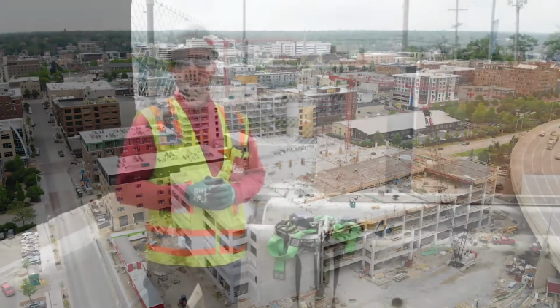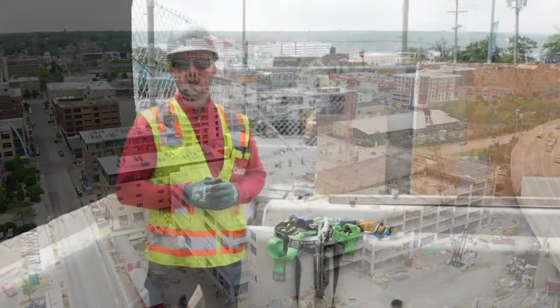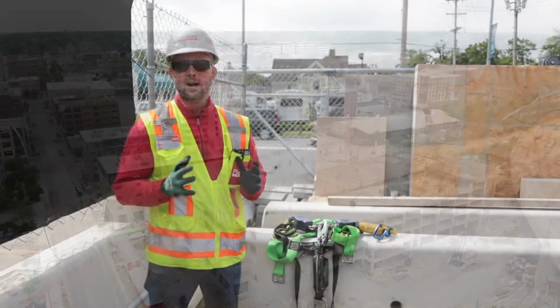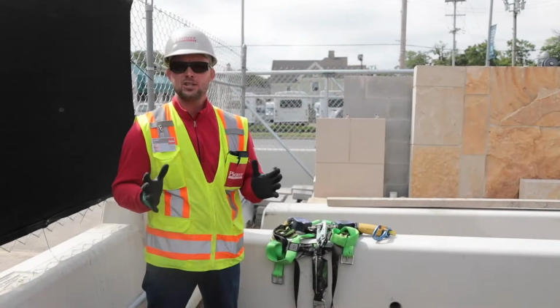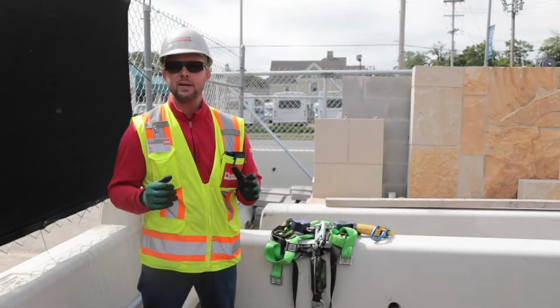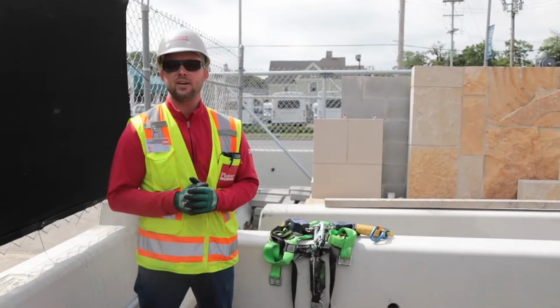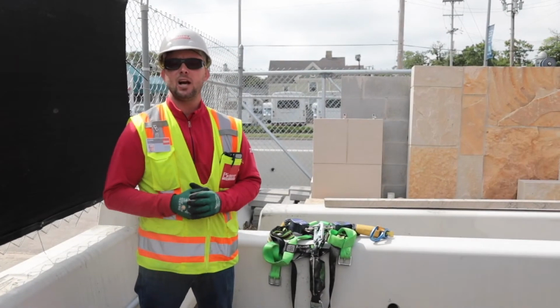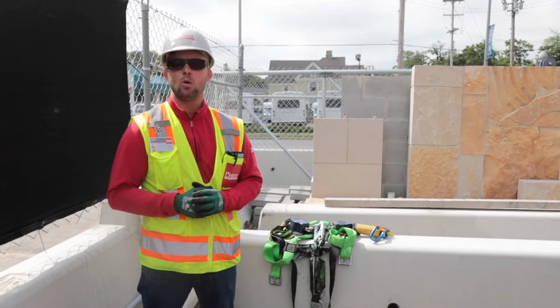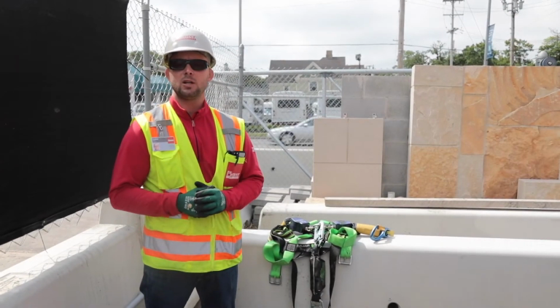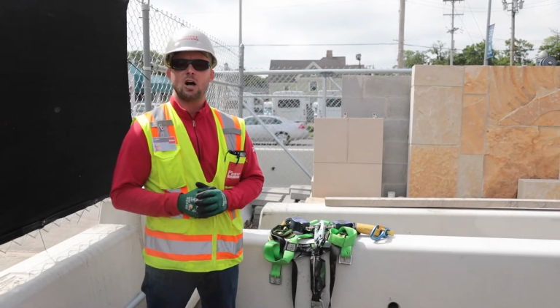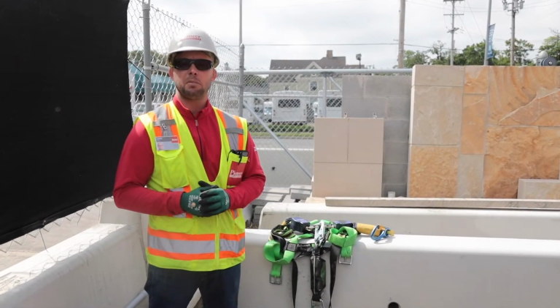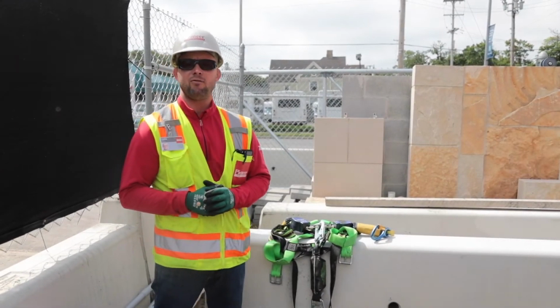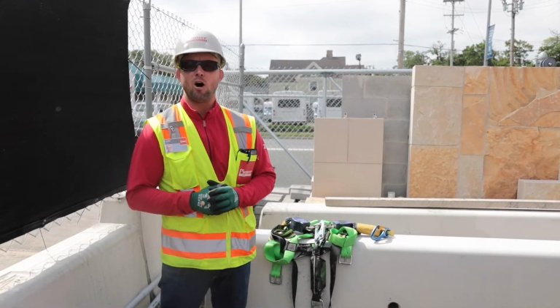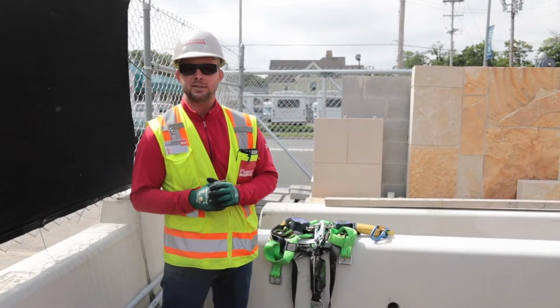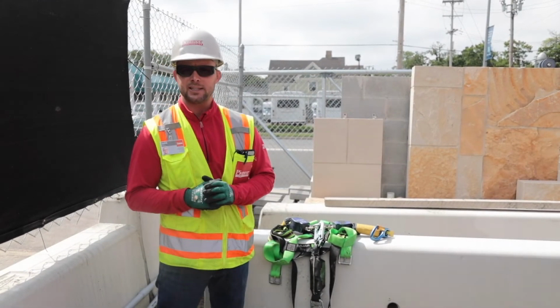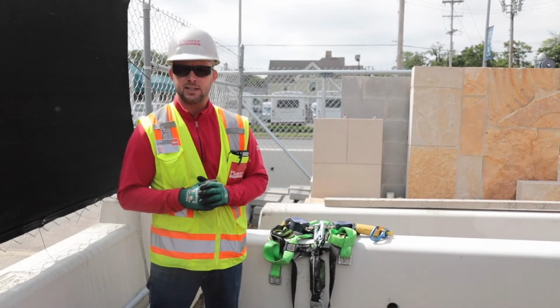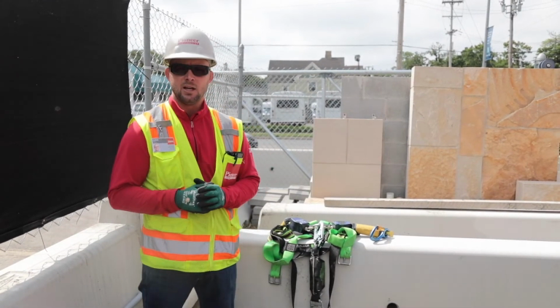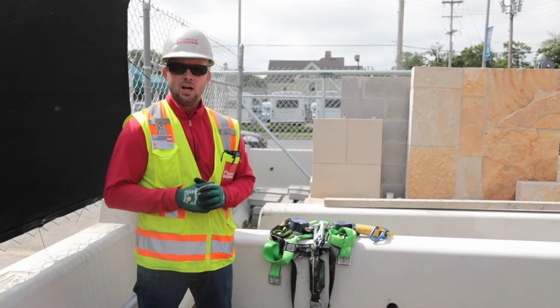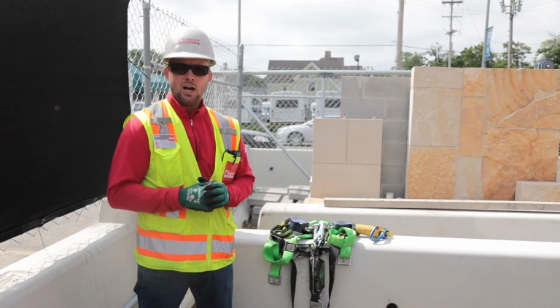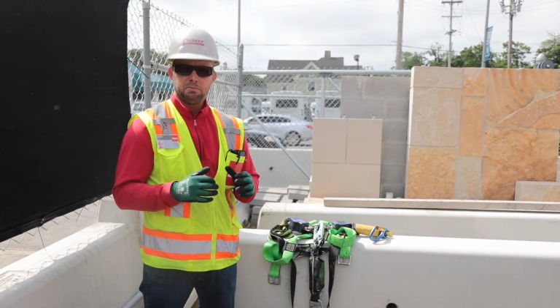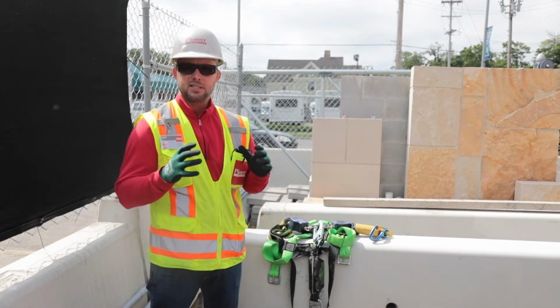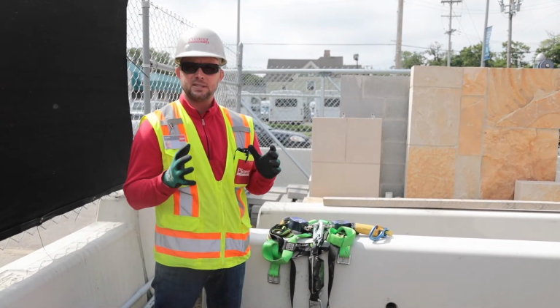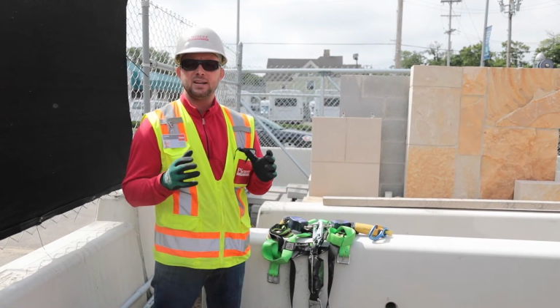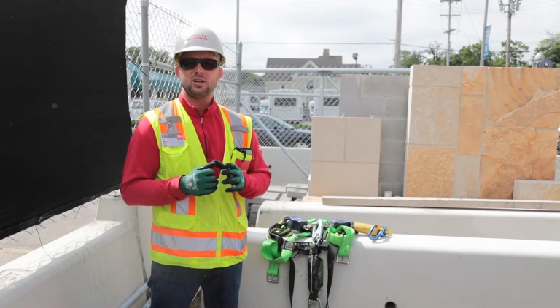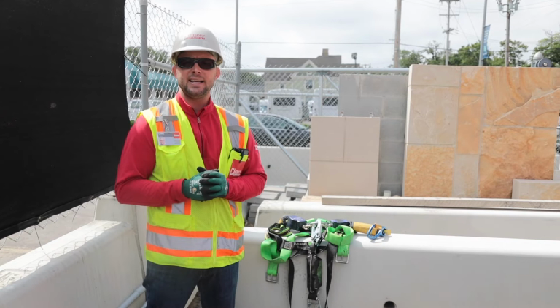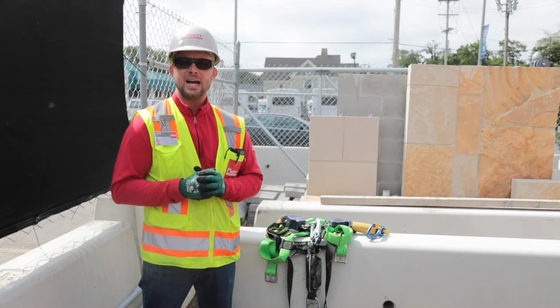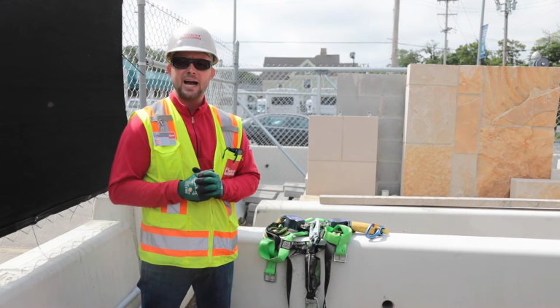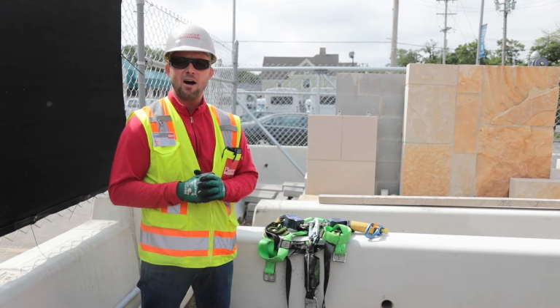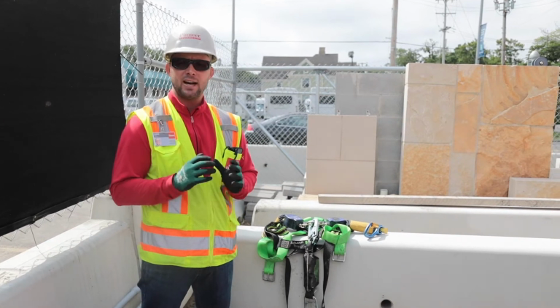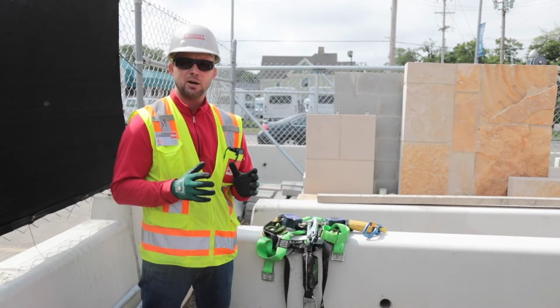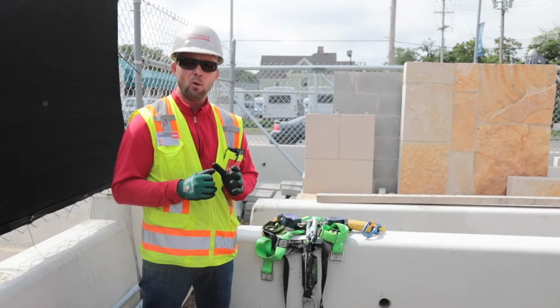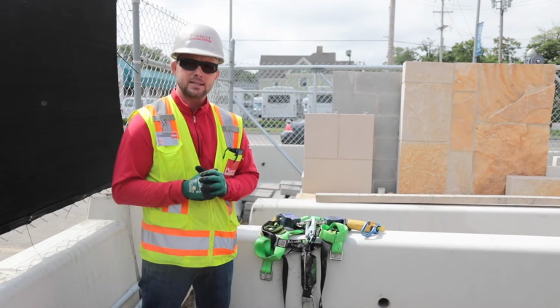This week's video, we're going to talk about fall protection, specifically tie-off and anchor points.